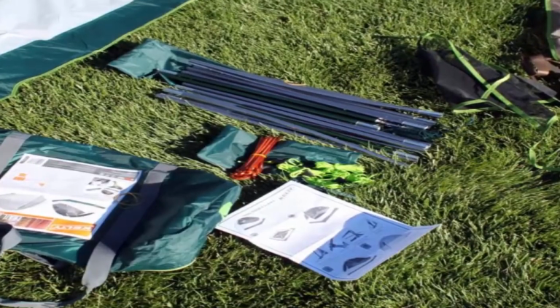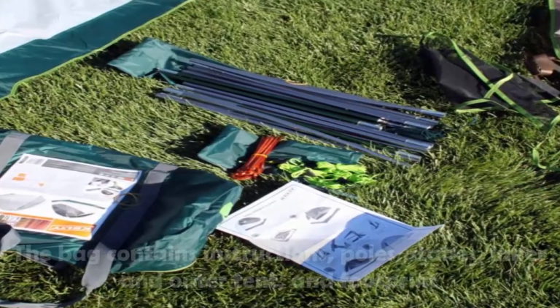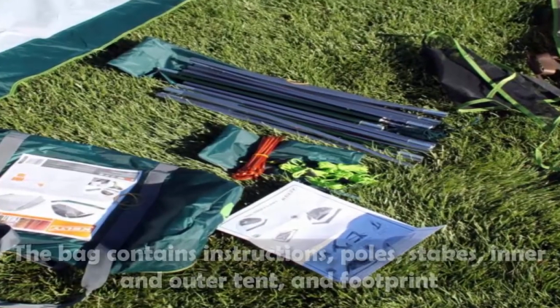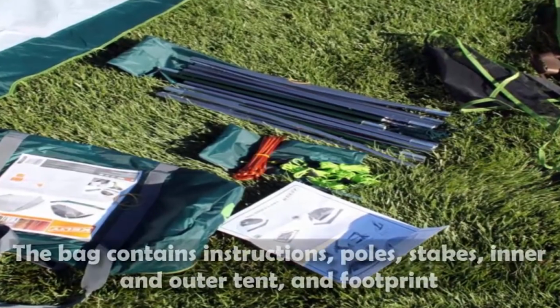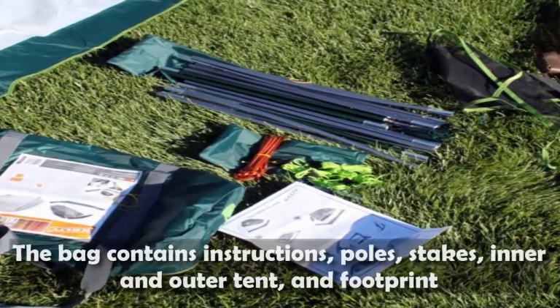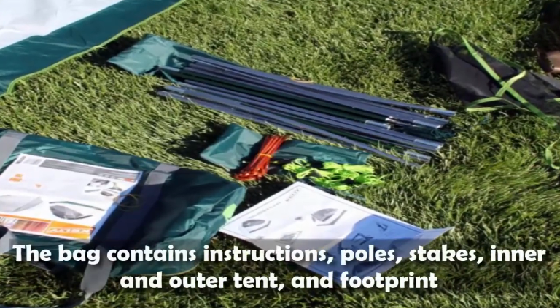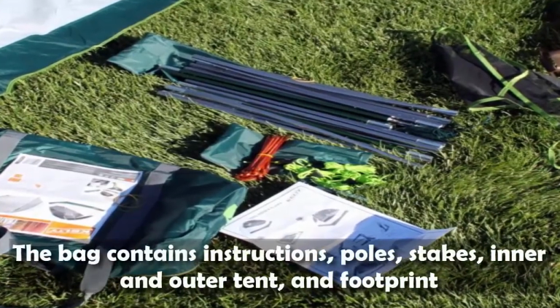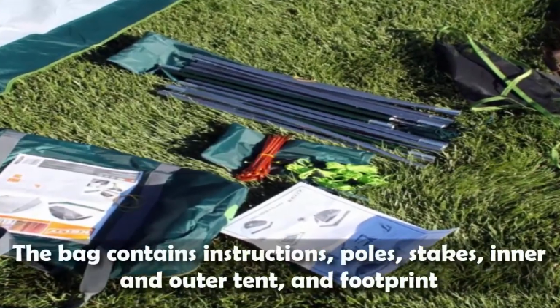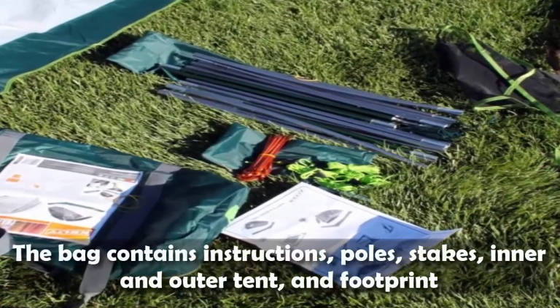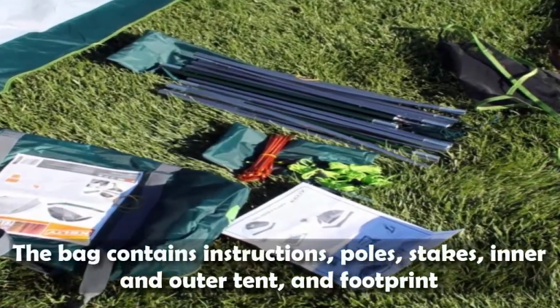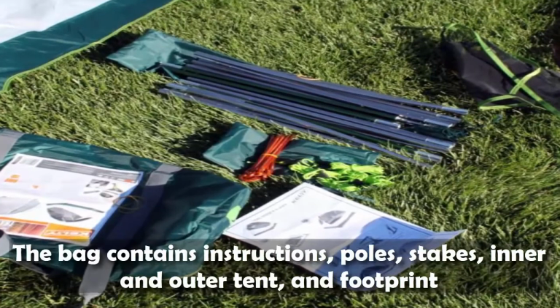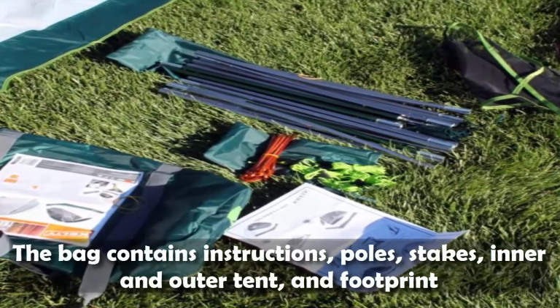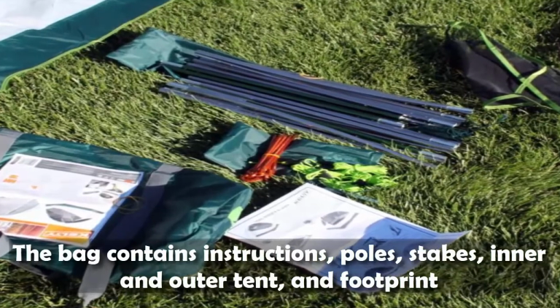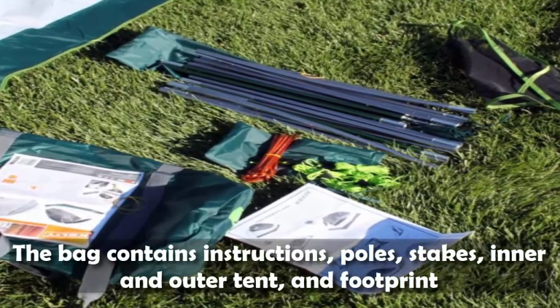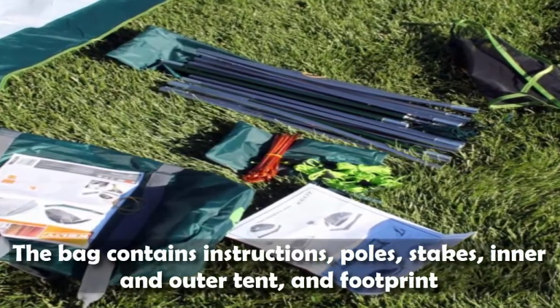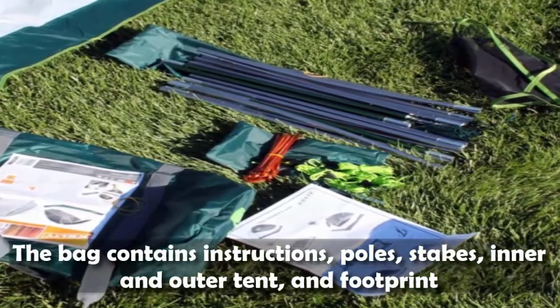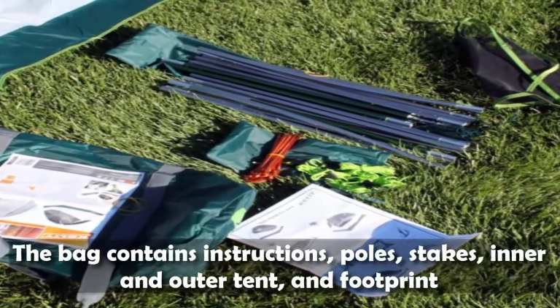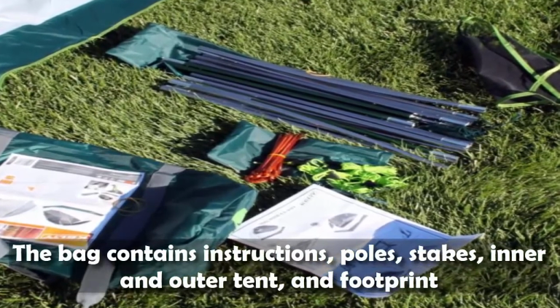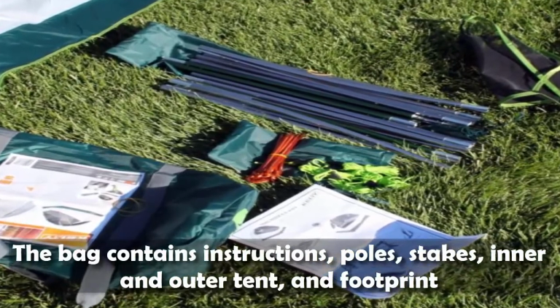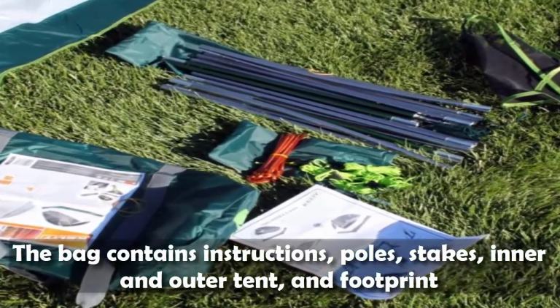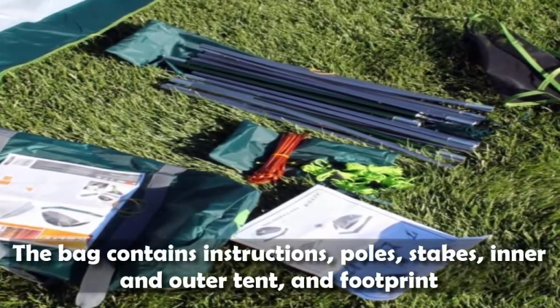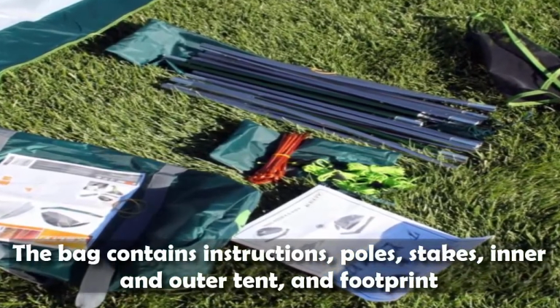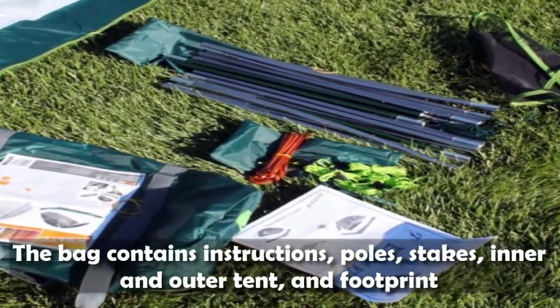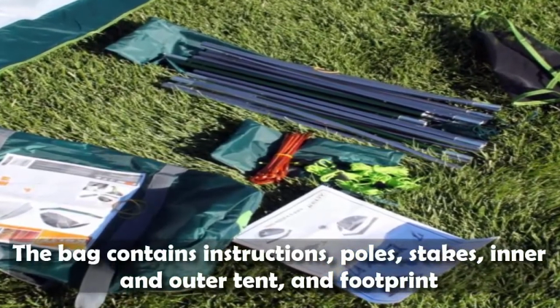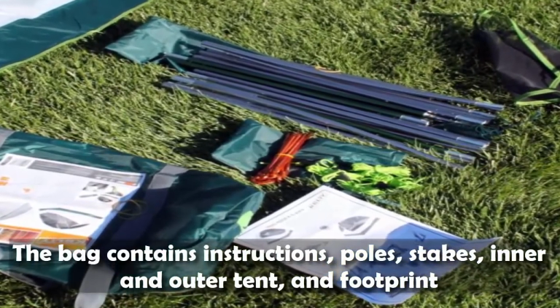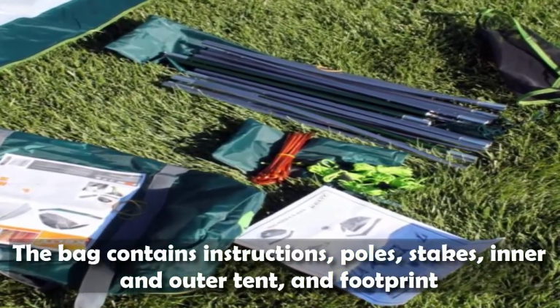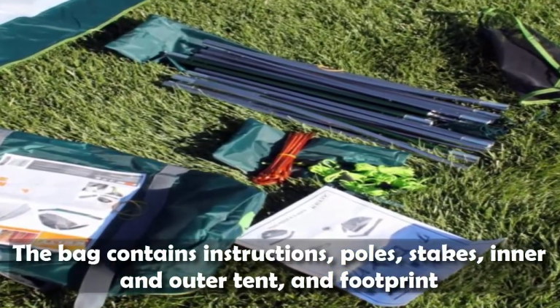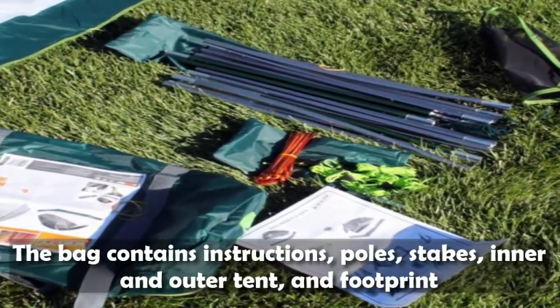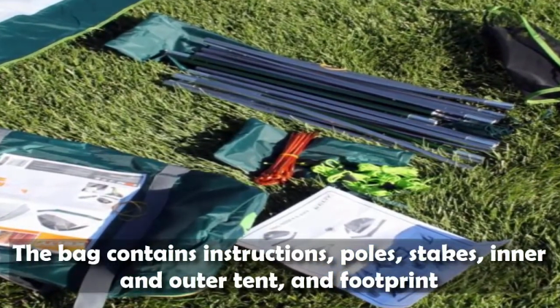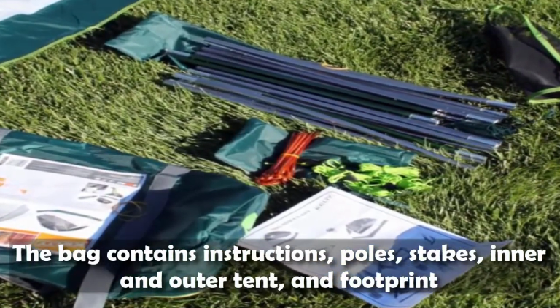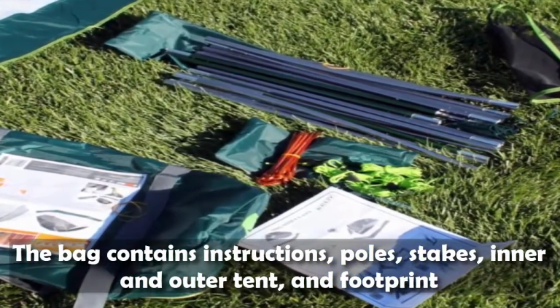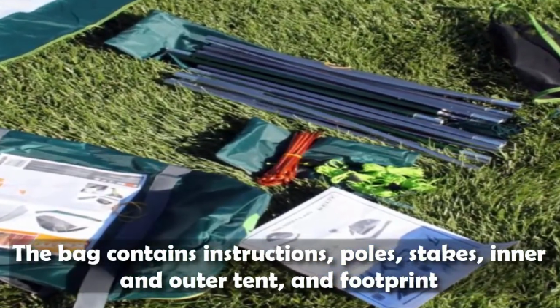The bag contains instructions, poles, stakes, inner and outer tent, and footprint.